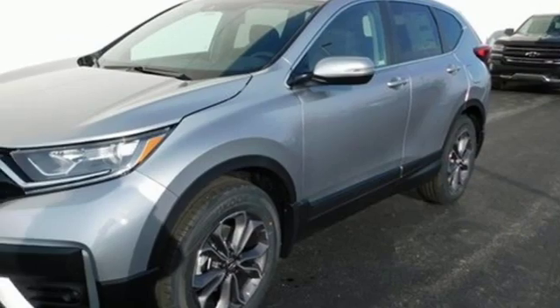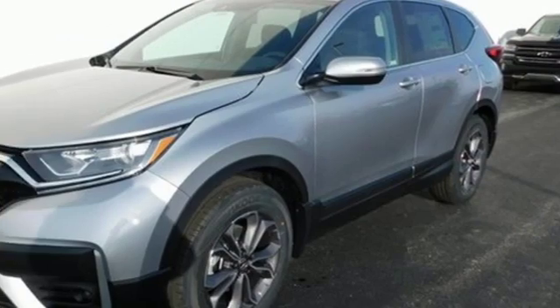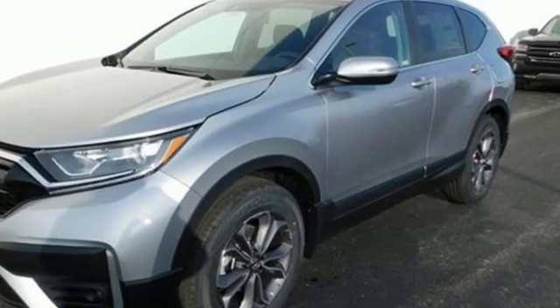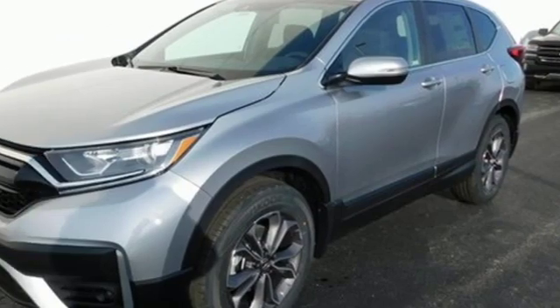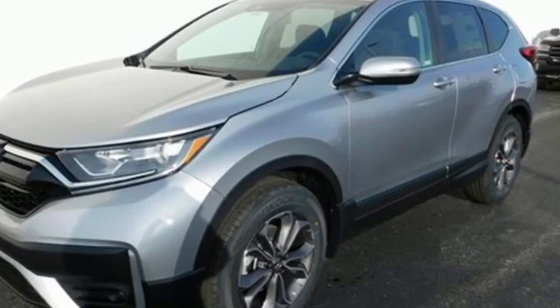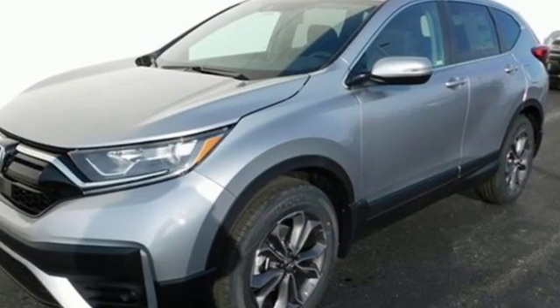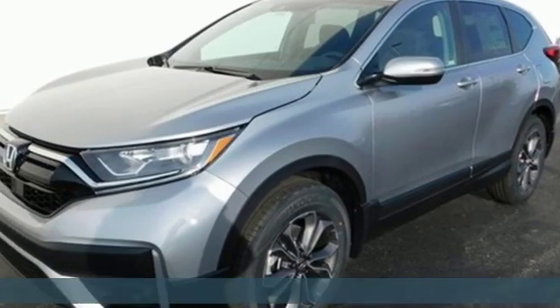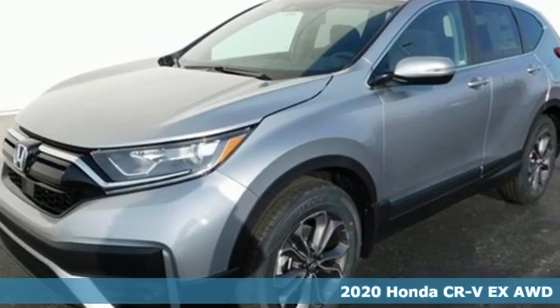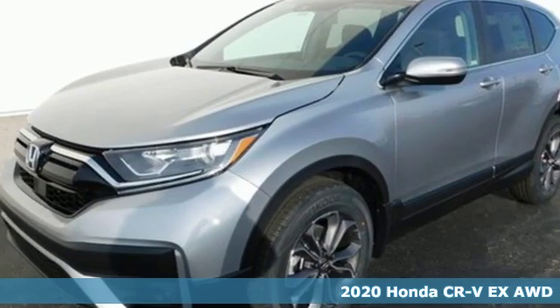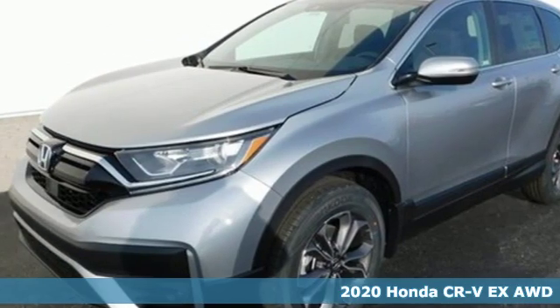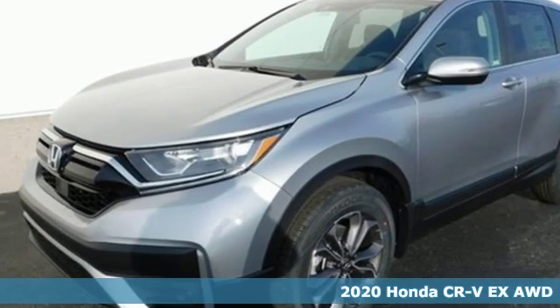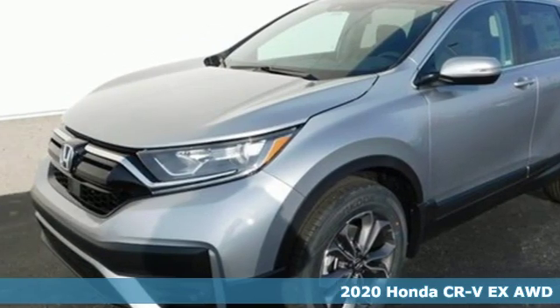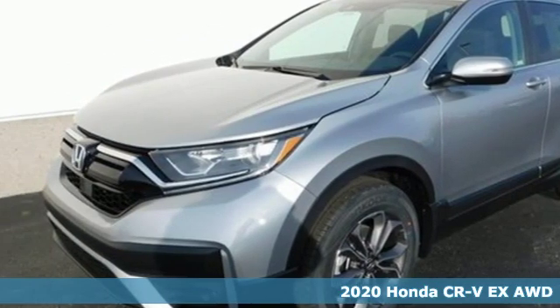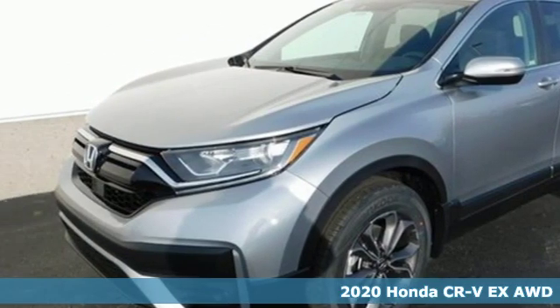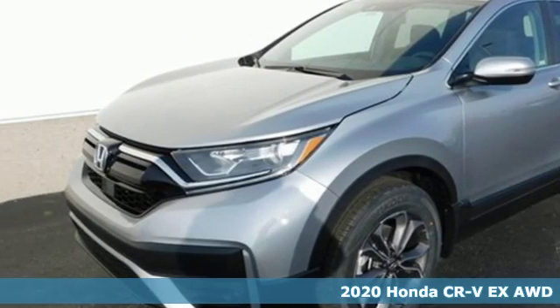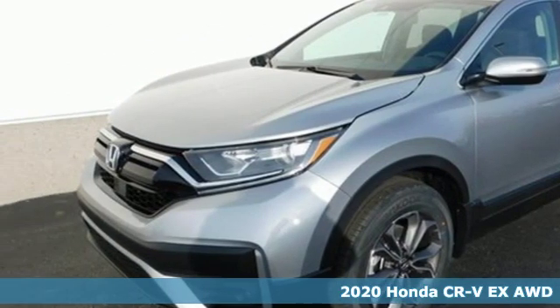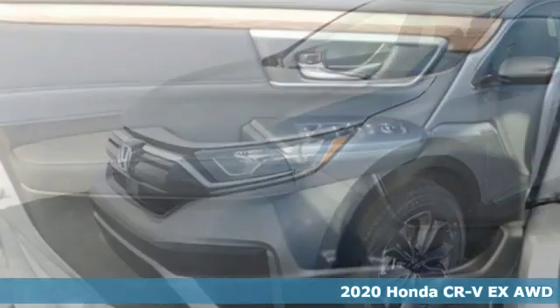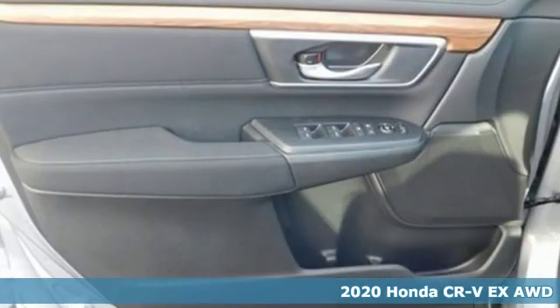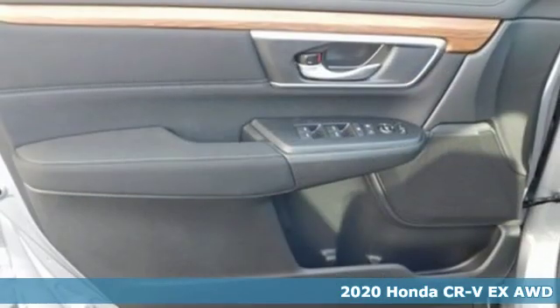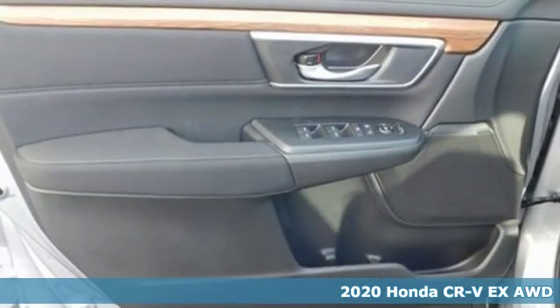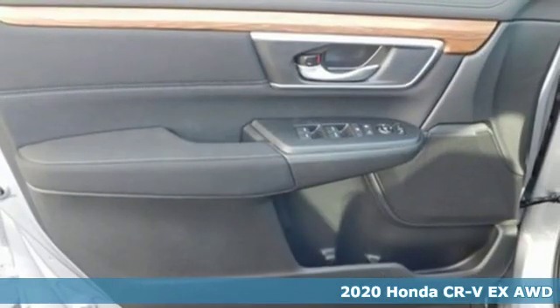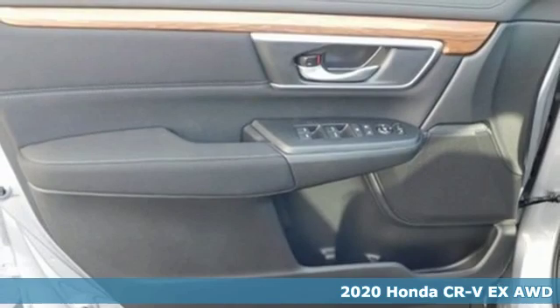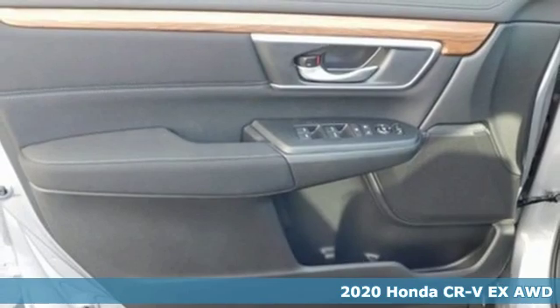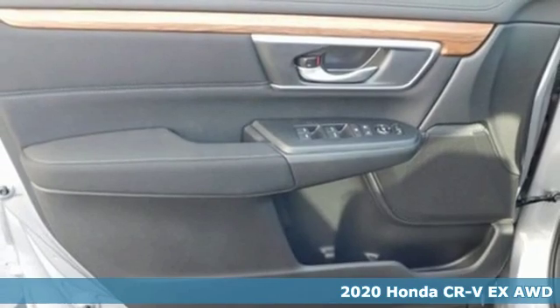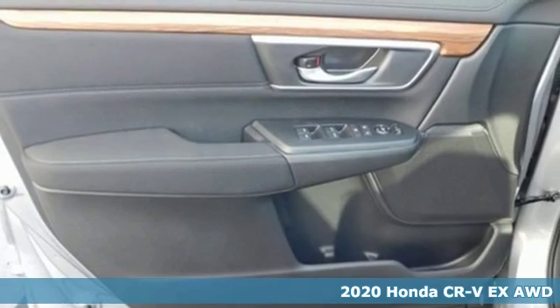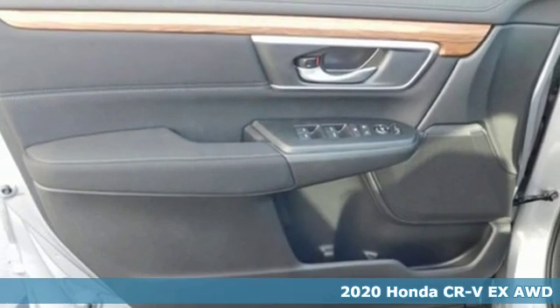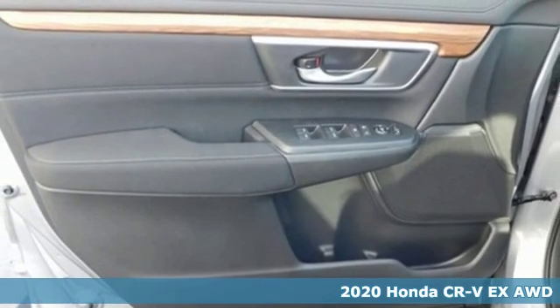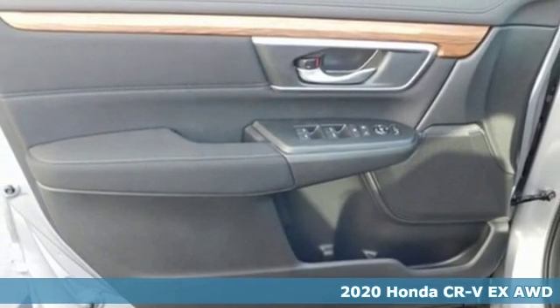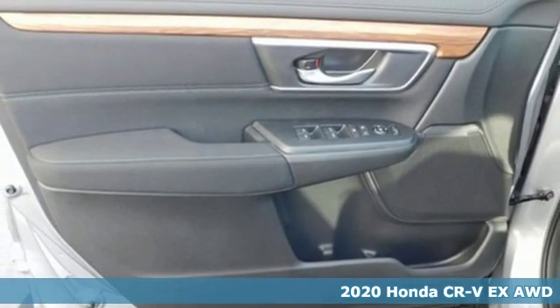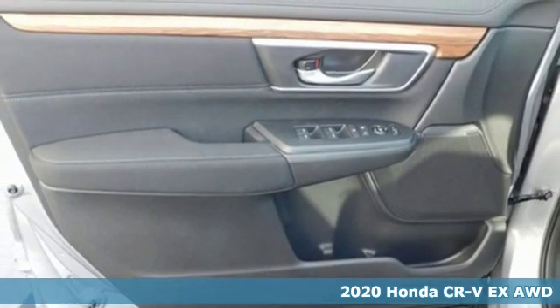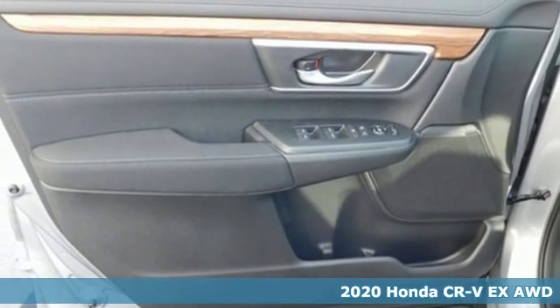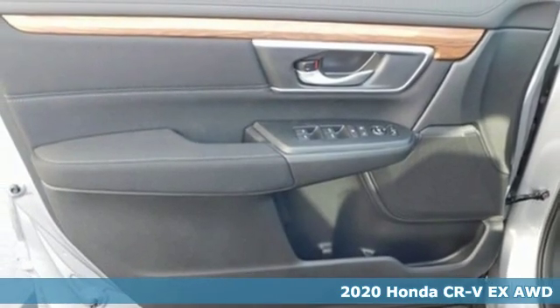It's a new 2020 Honda CR-V. Capability without compromise isn't a dream — it's a CR-V.